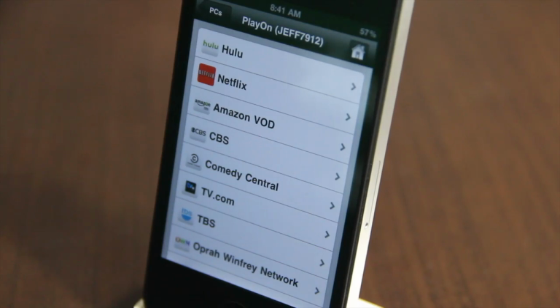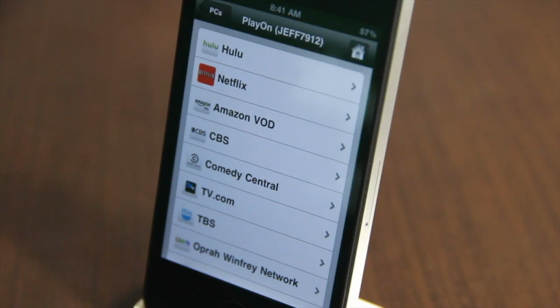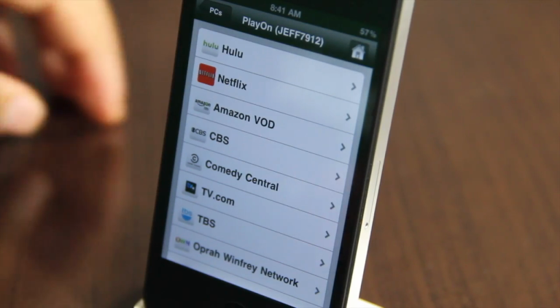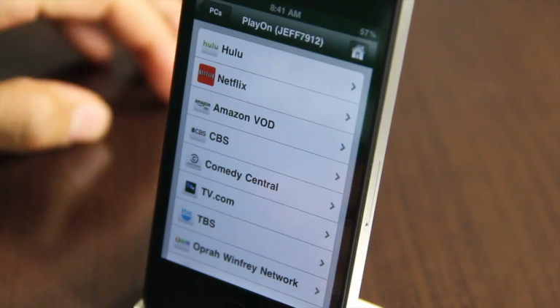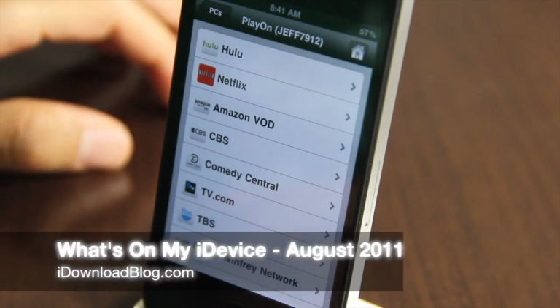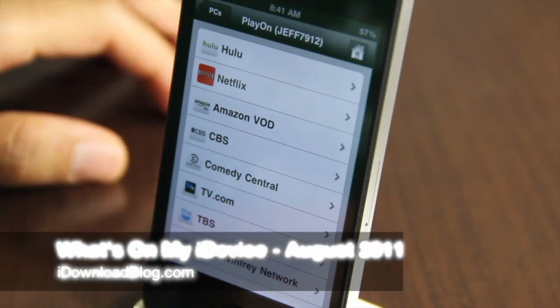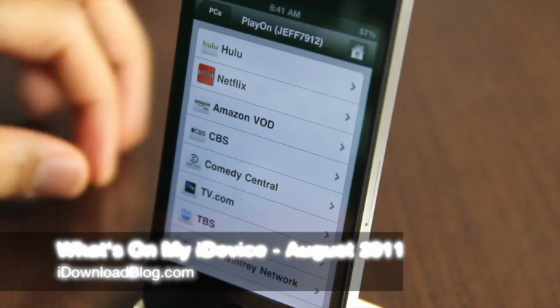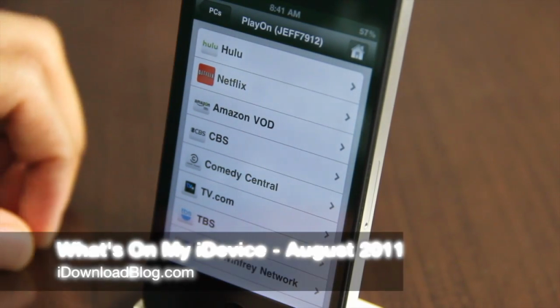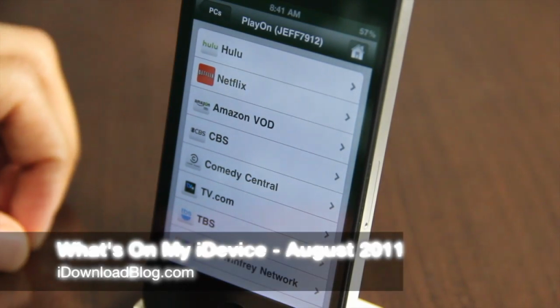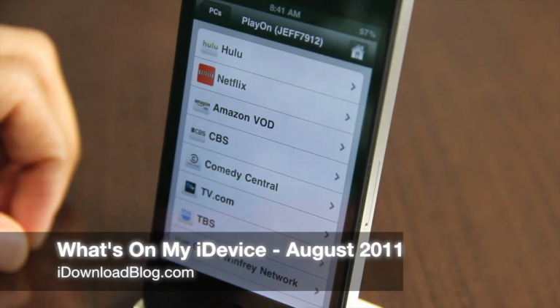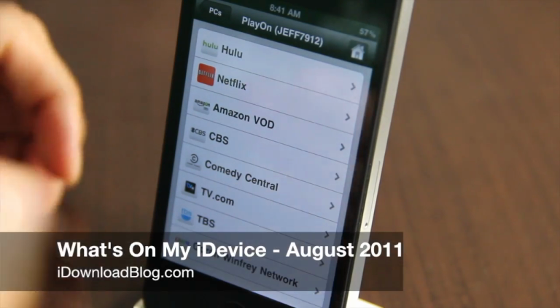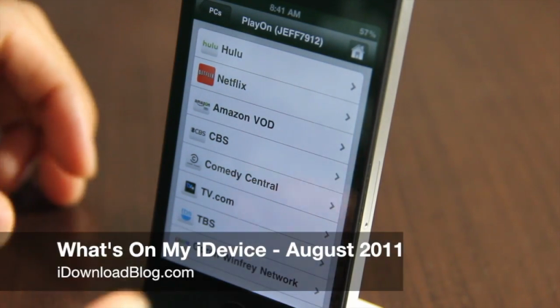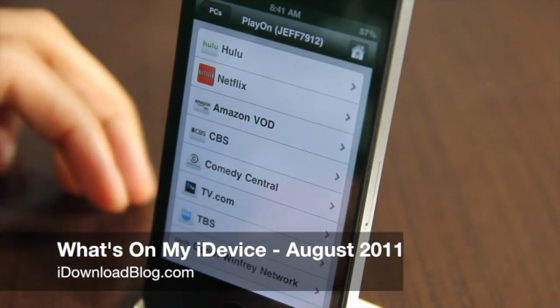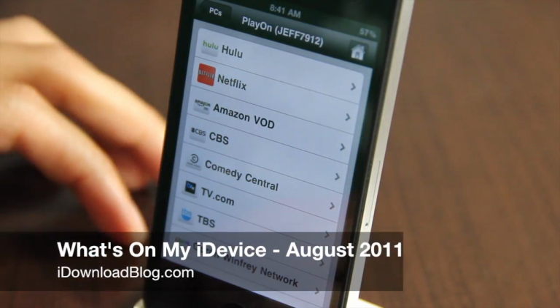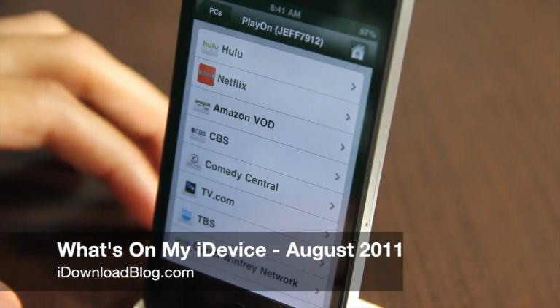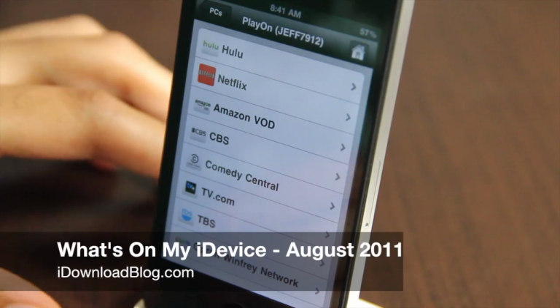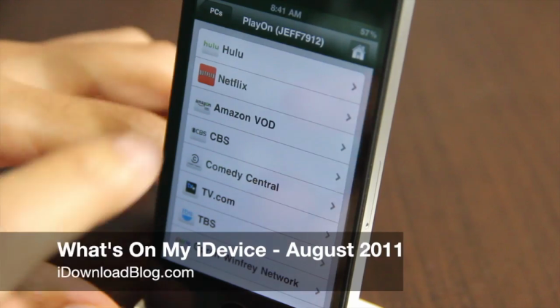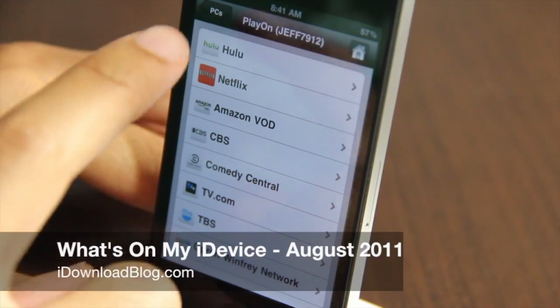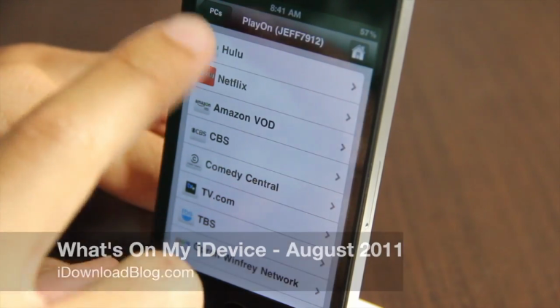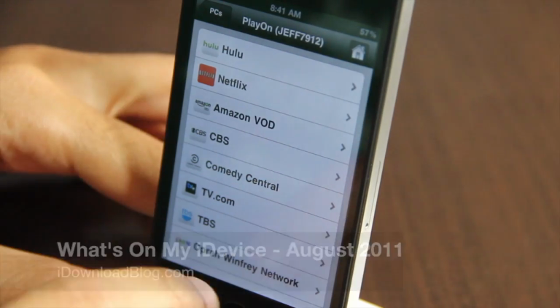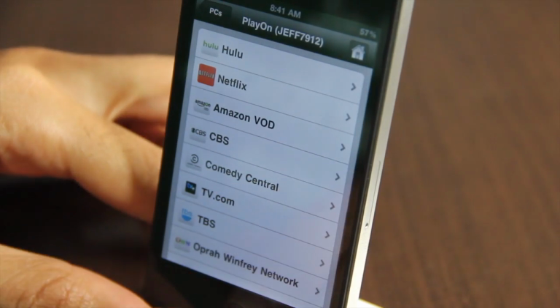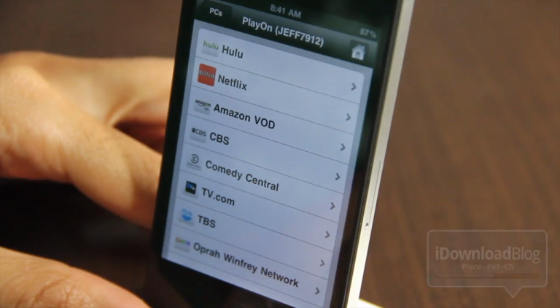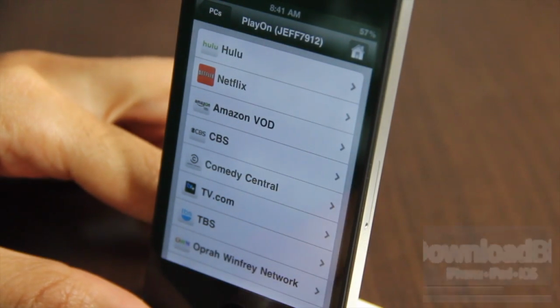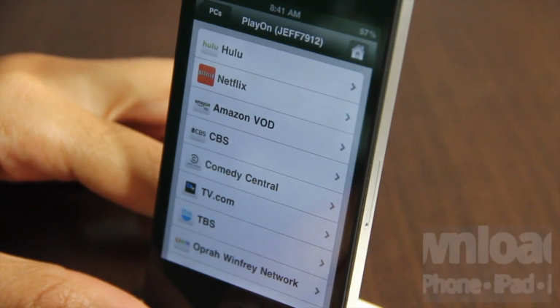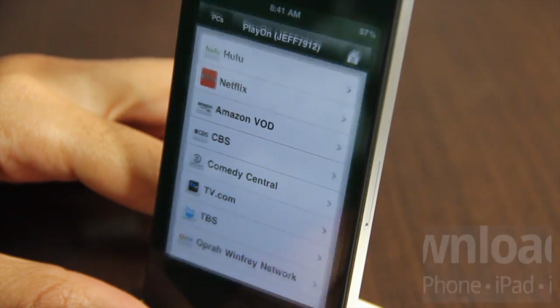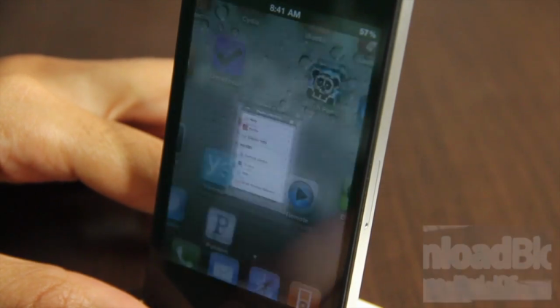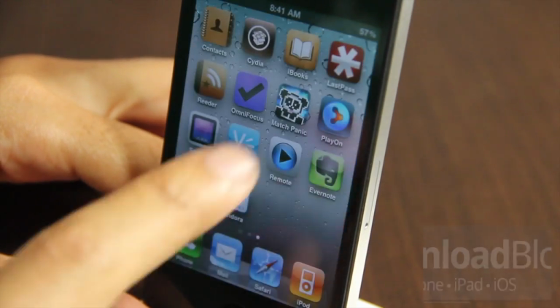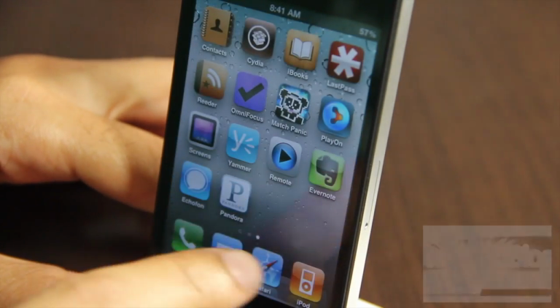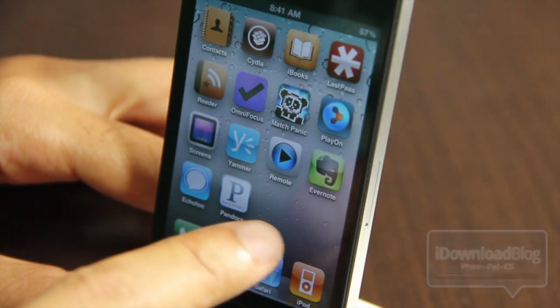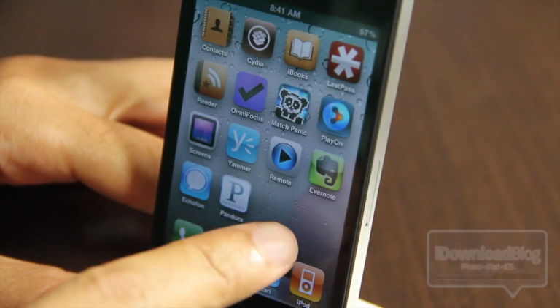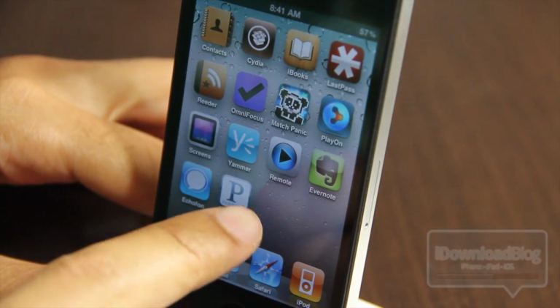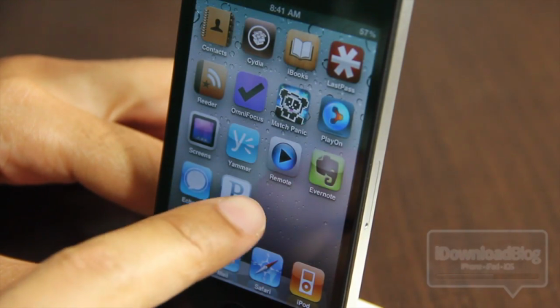Hey guys, this is Jeff with iDownloadBlog. We're going to talk about What's On My iDevice, the August 2011 edition.